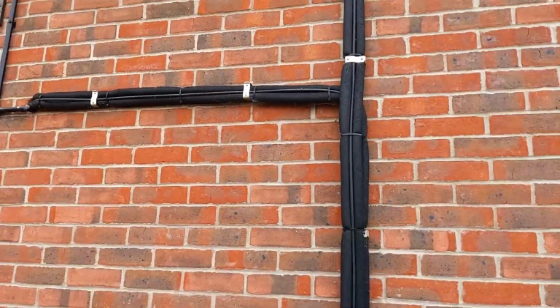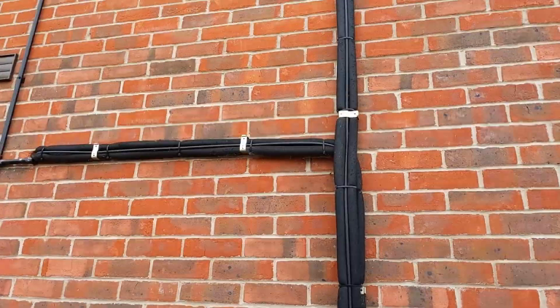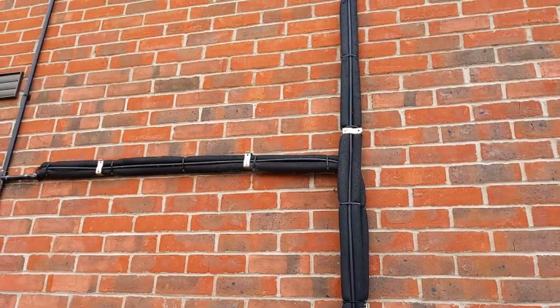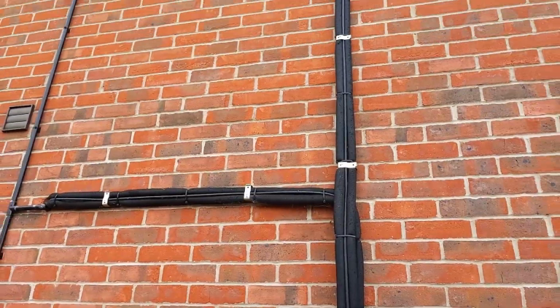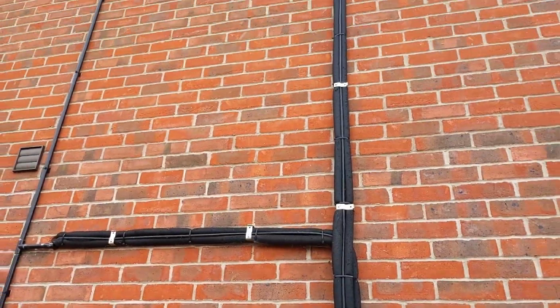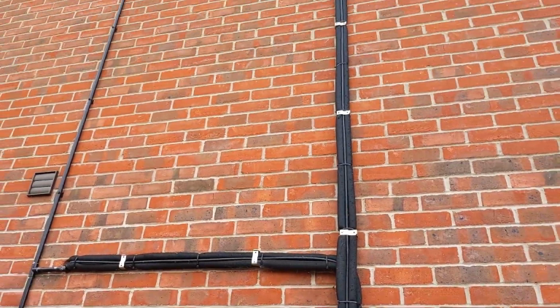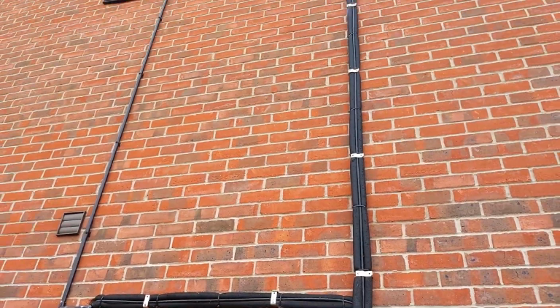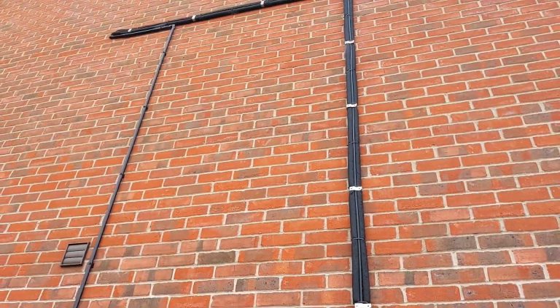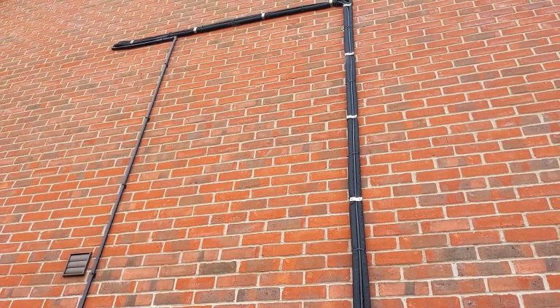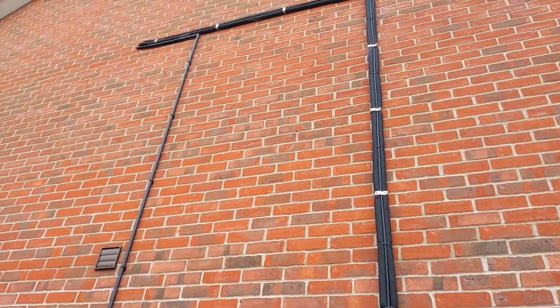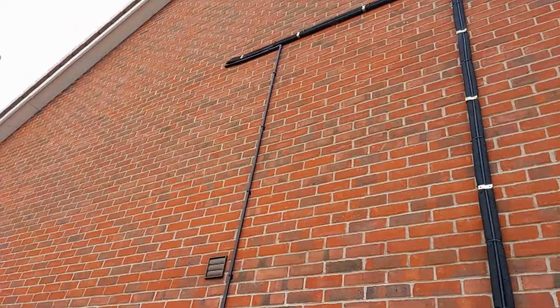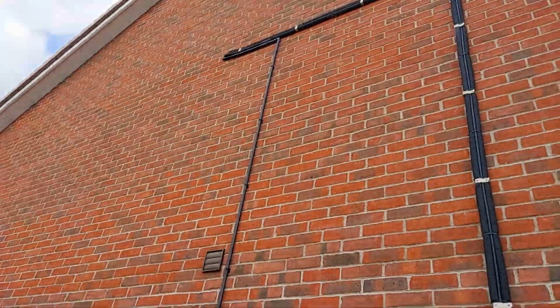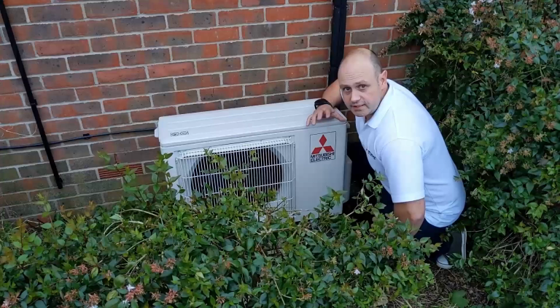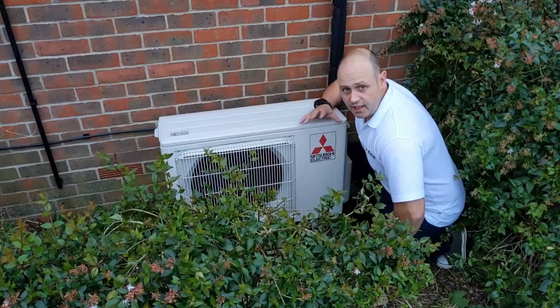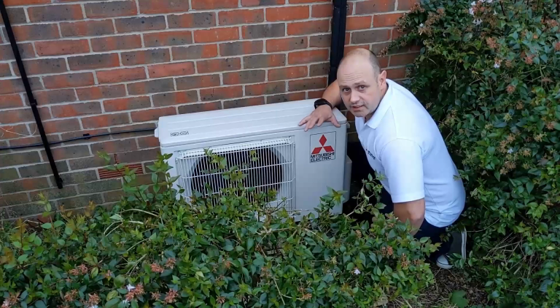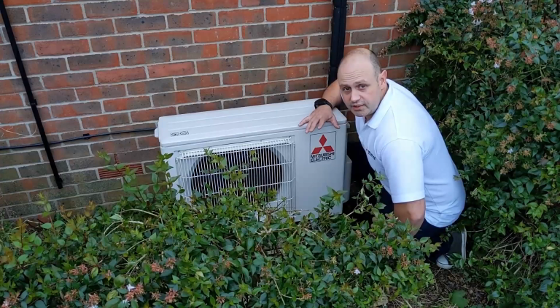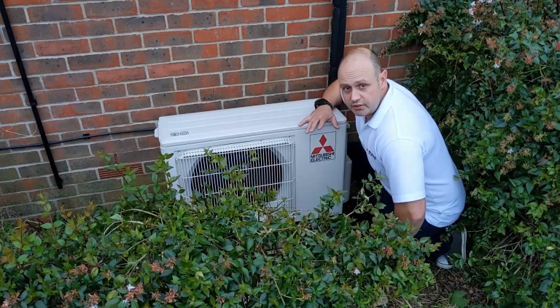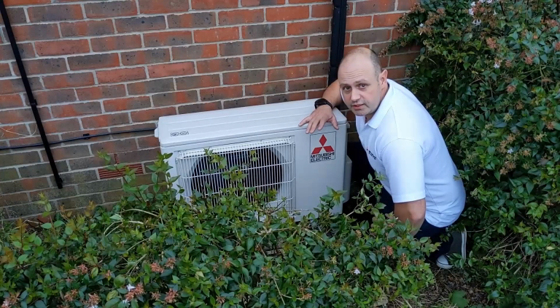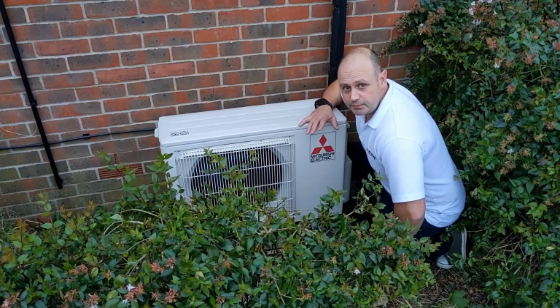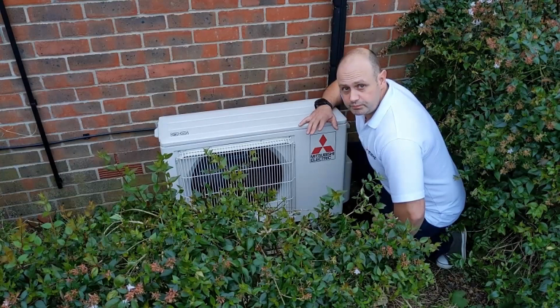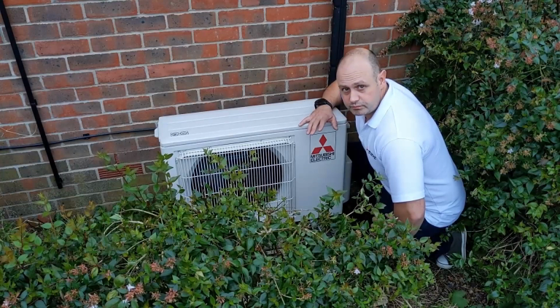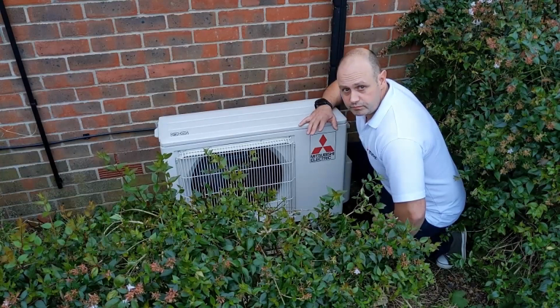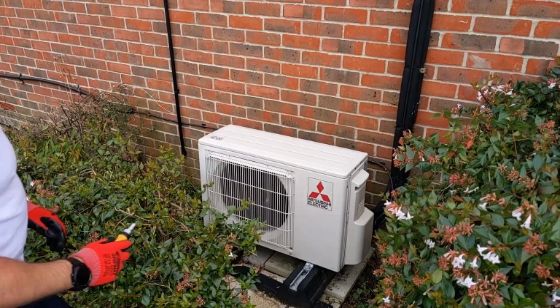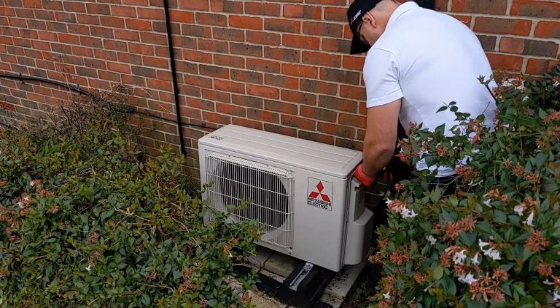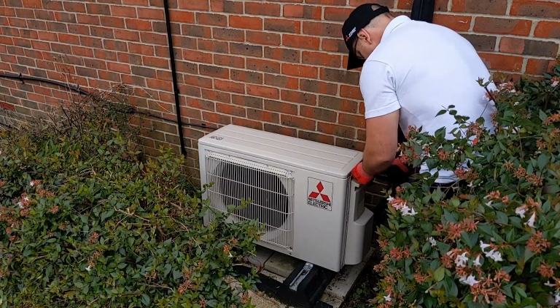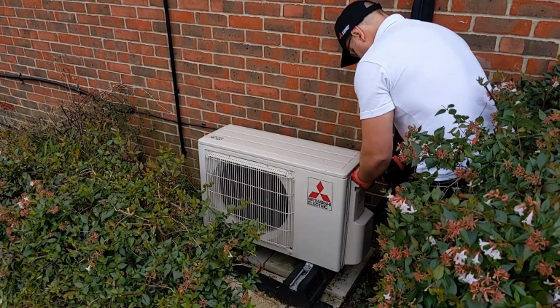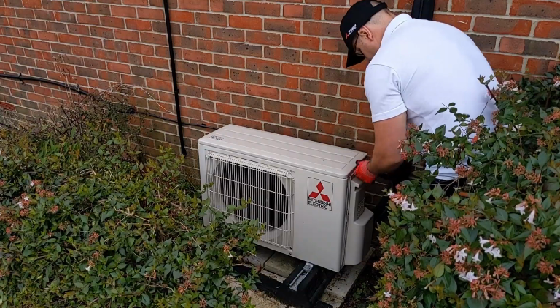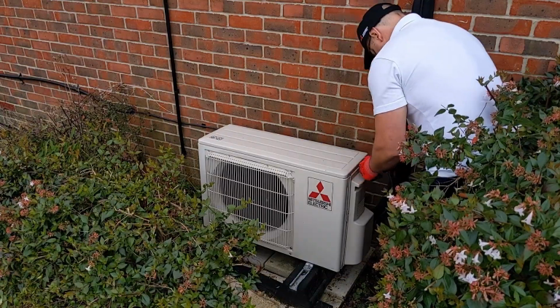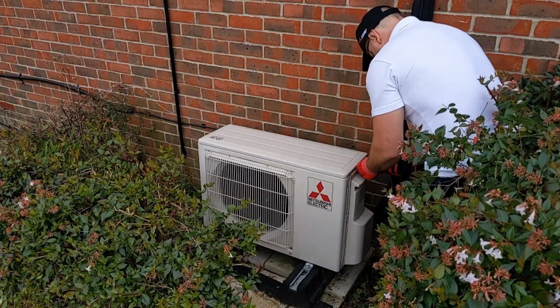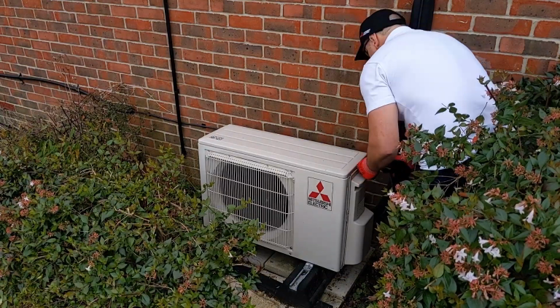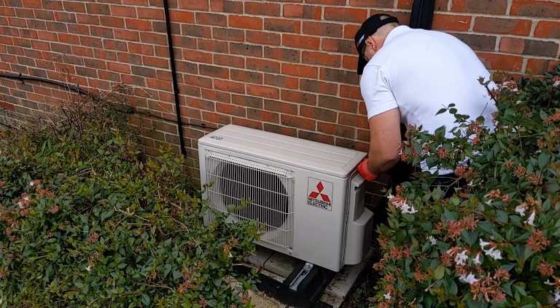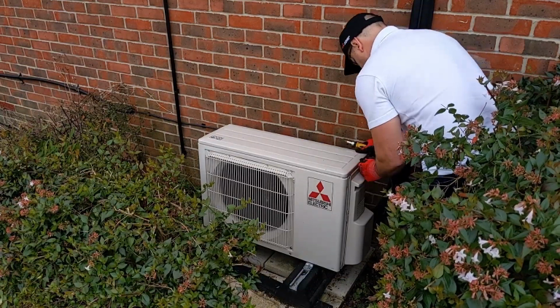Once done that, what I do is isolate the unit and we're then going to take the covers off the unit.